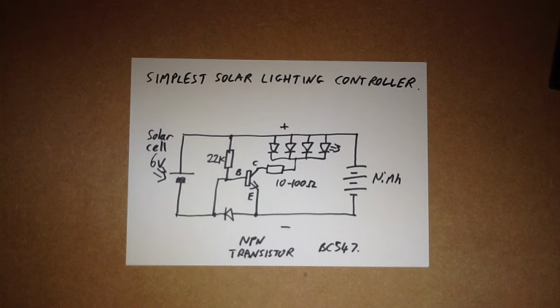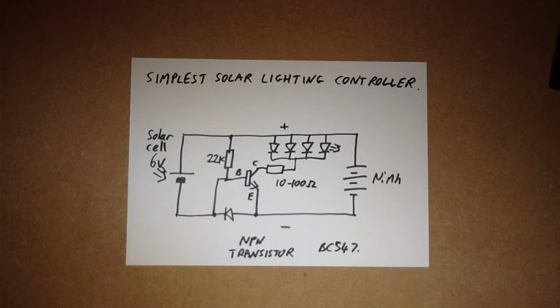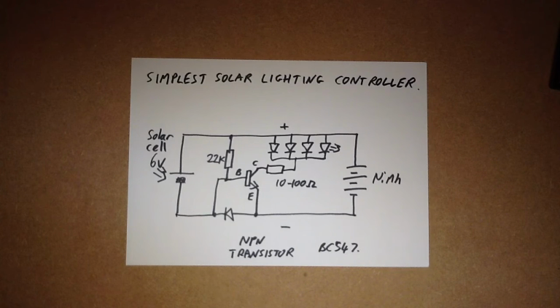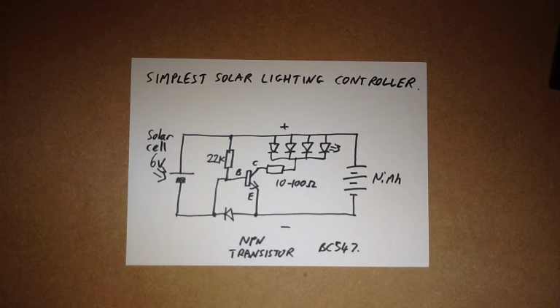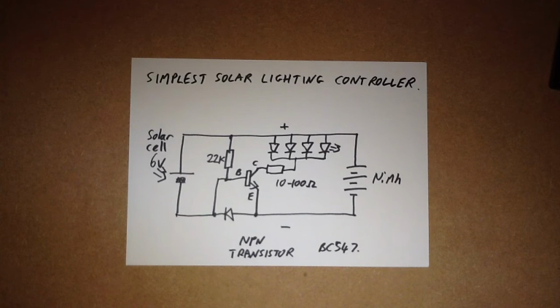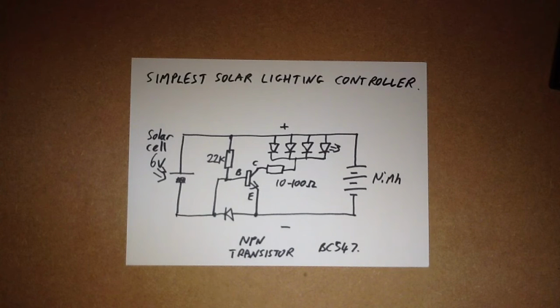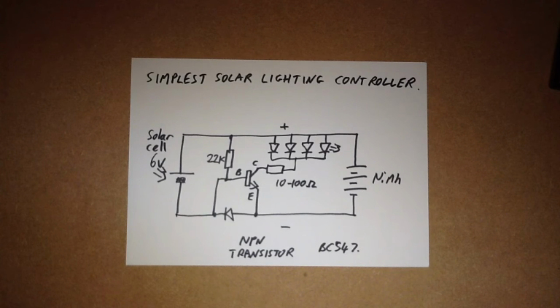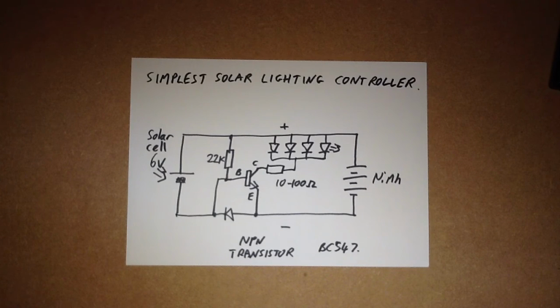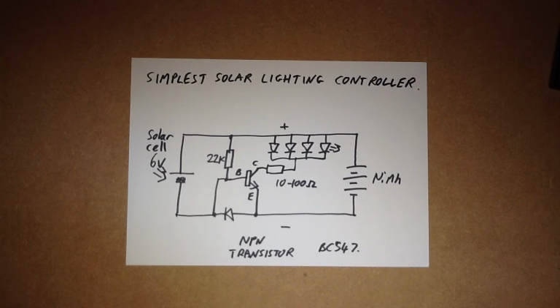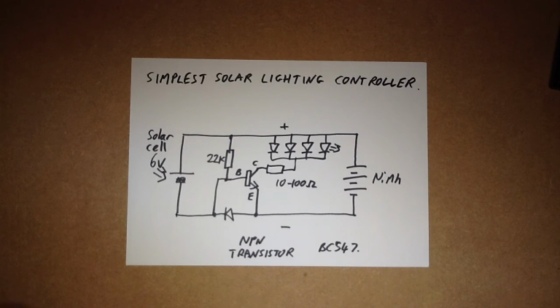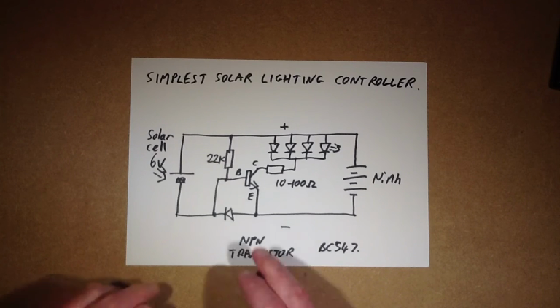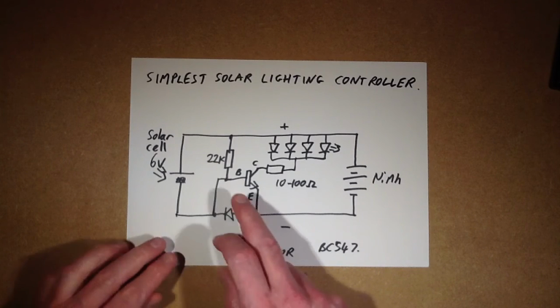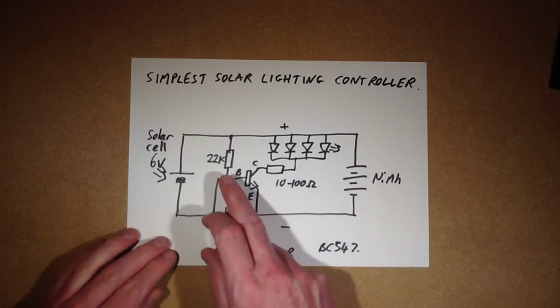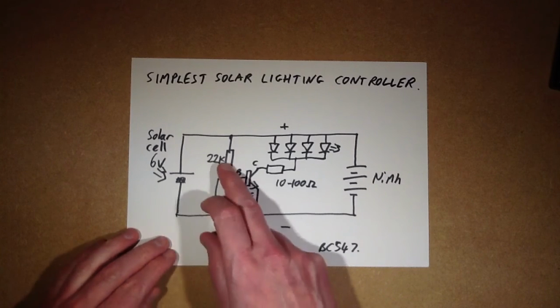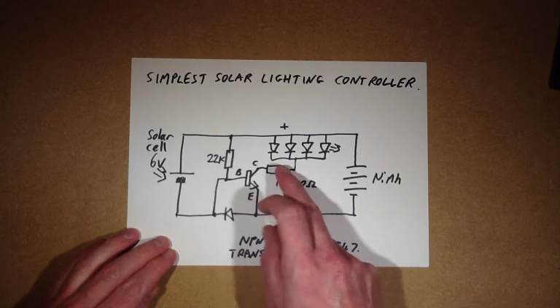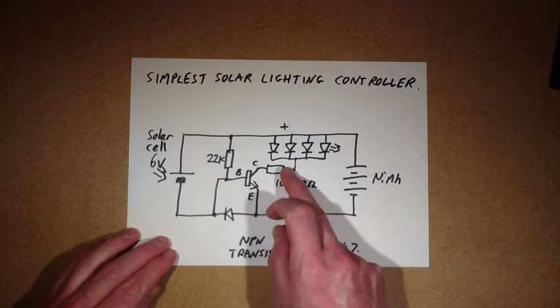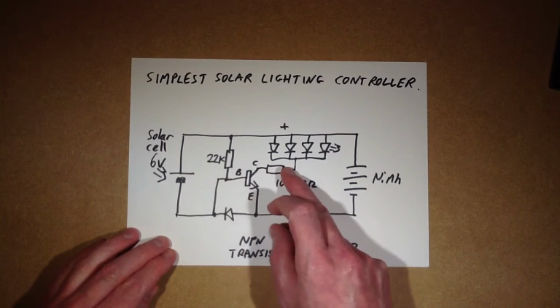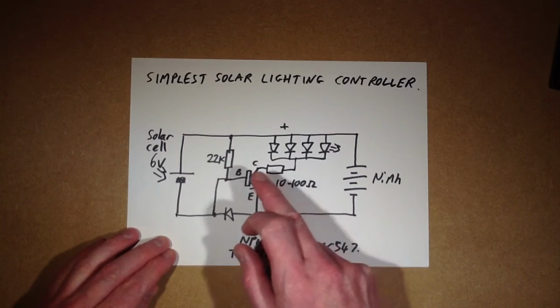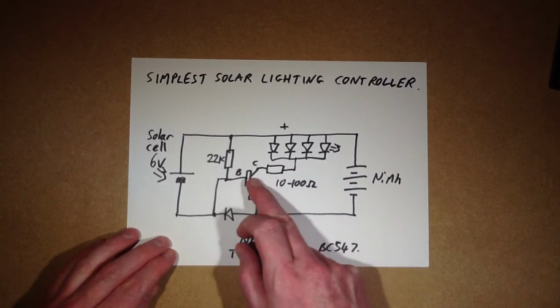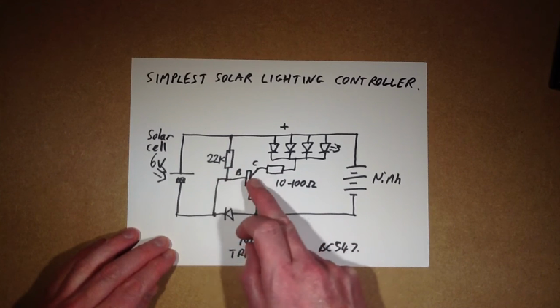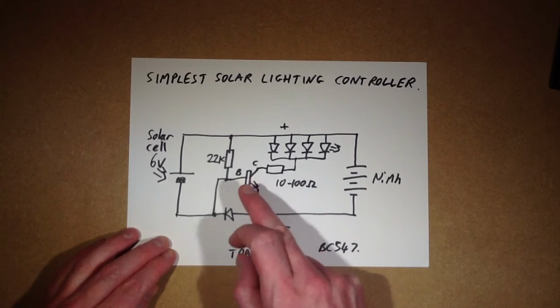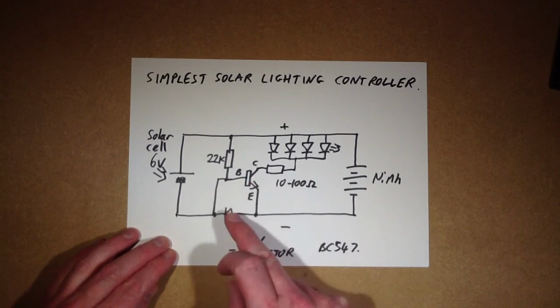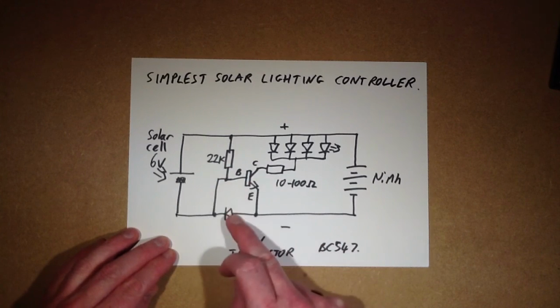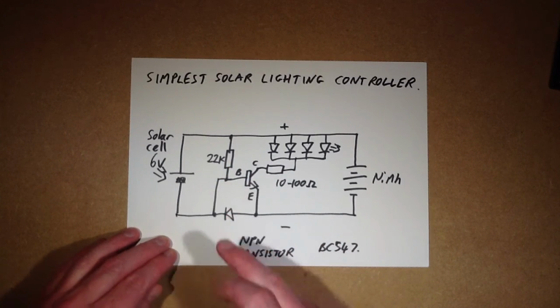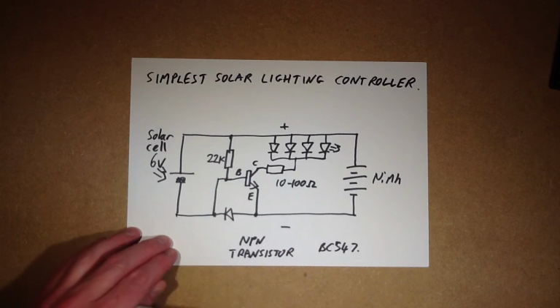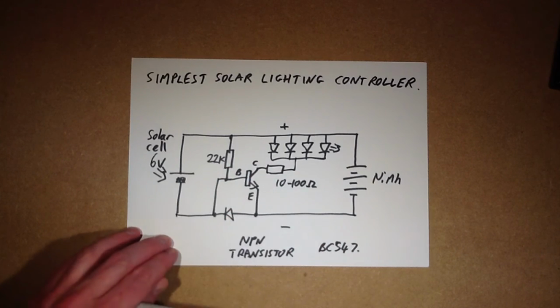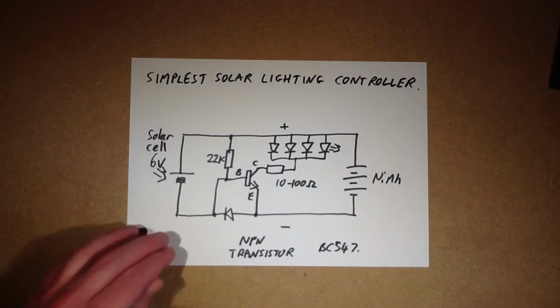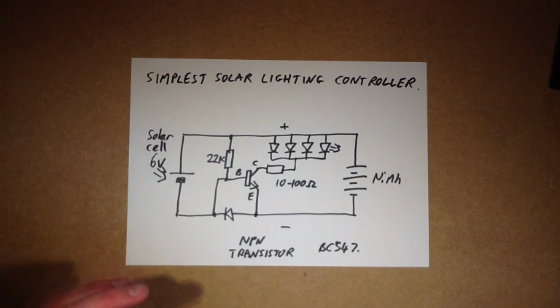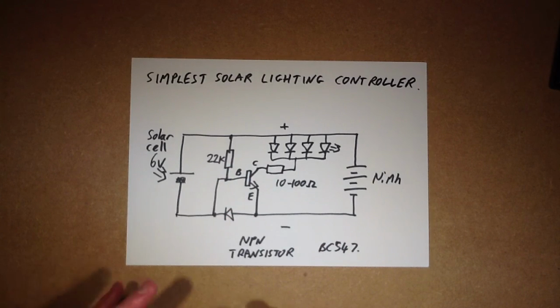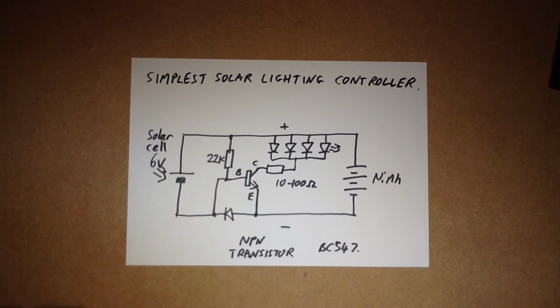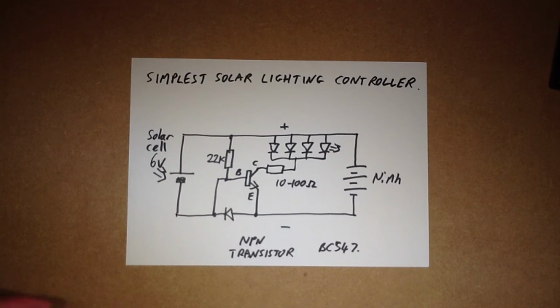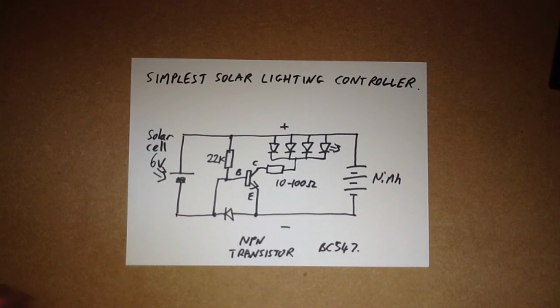It's a very simple, super simple circuit. I really like this circuit because it's only got two resistors, a transistor, and a diode. It's very easy to just hardwire.